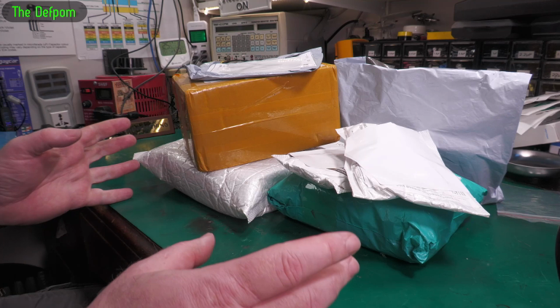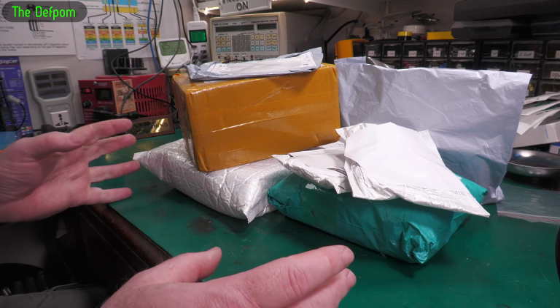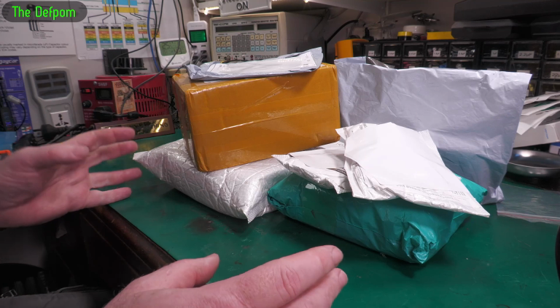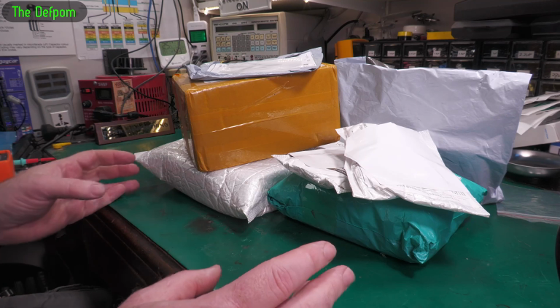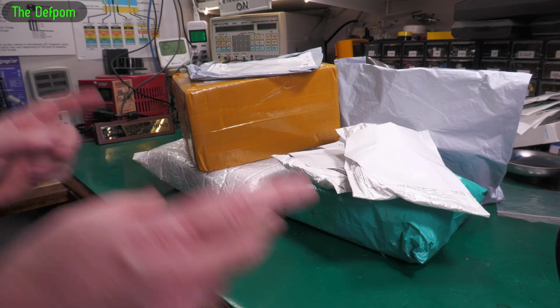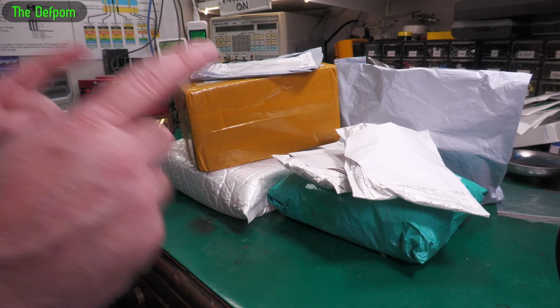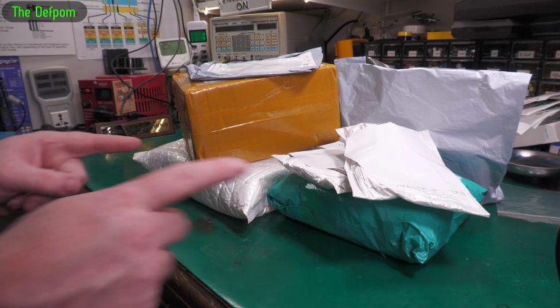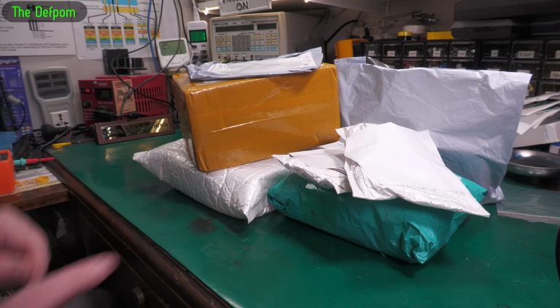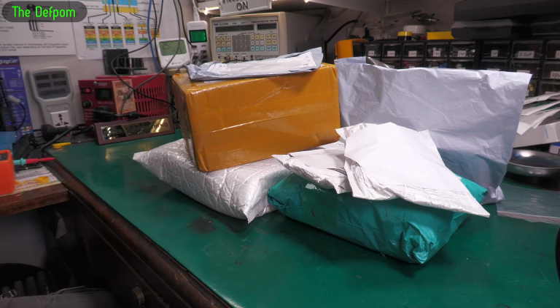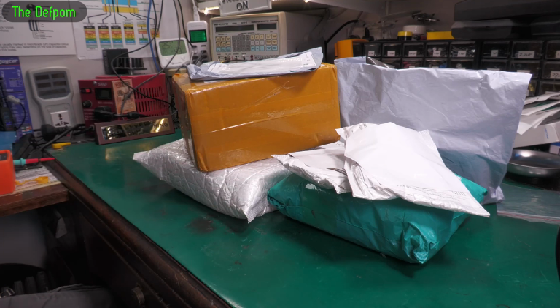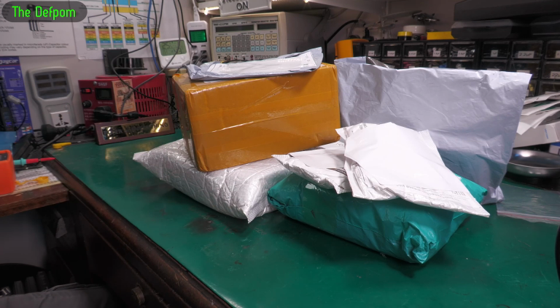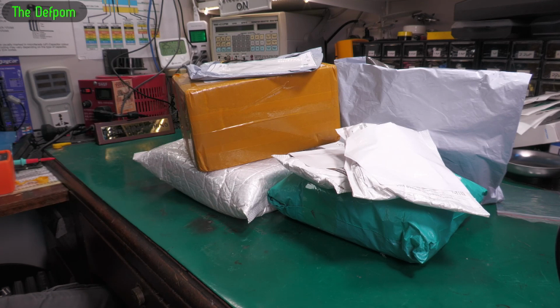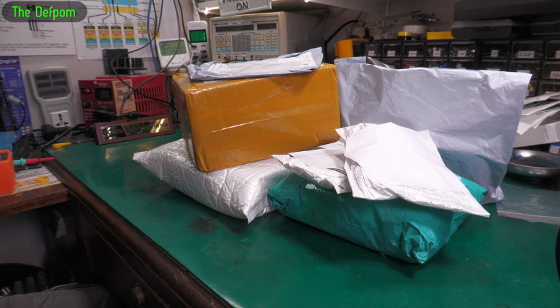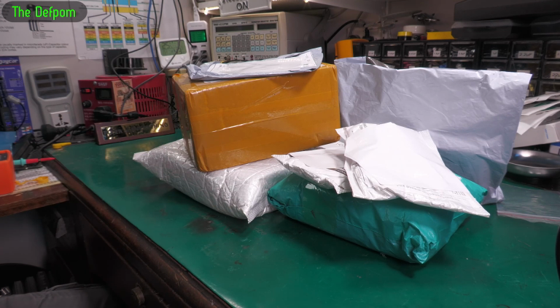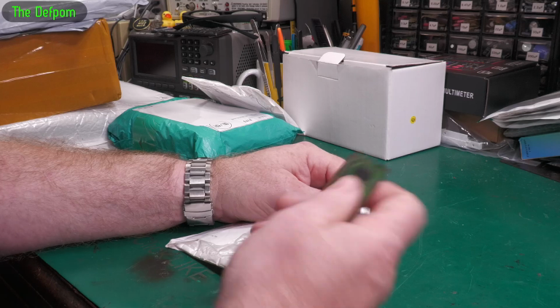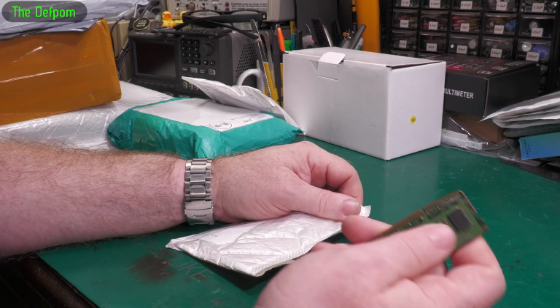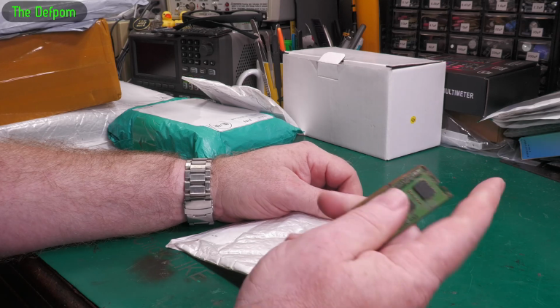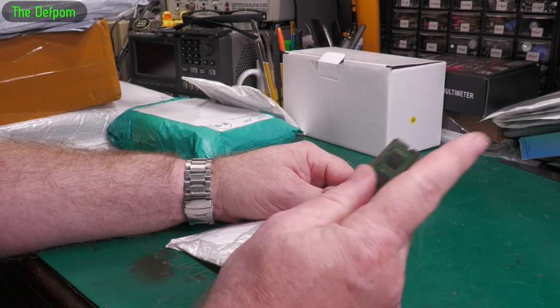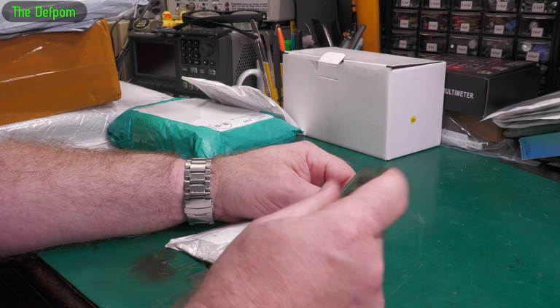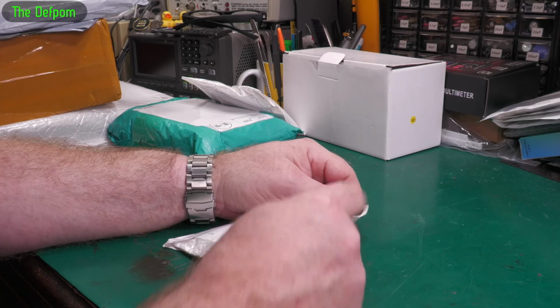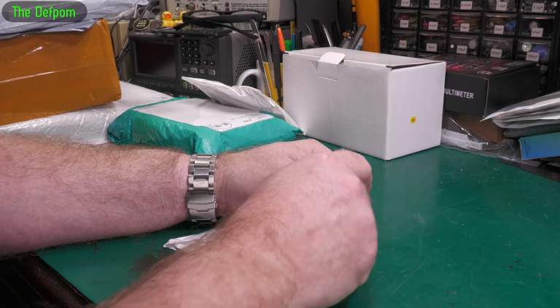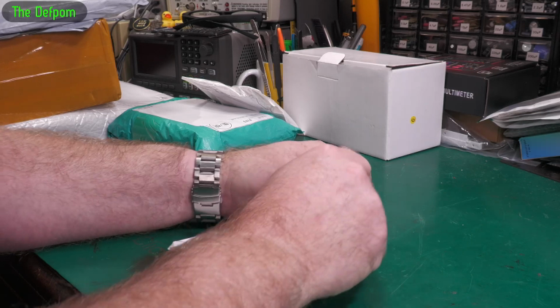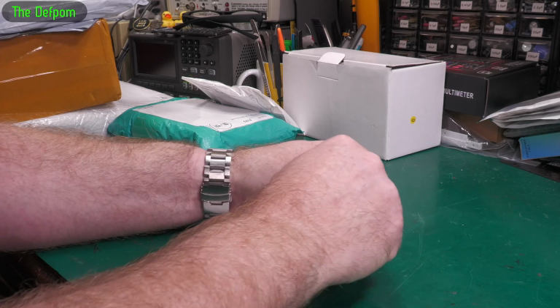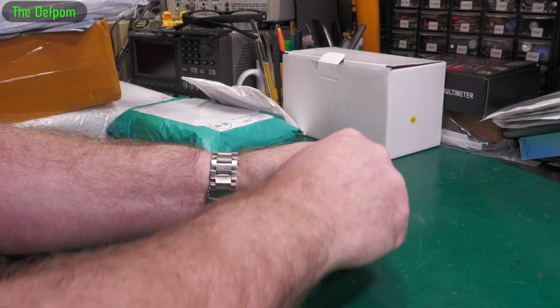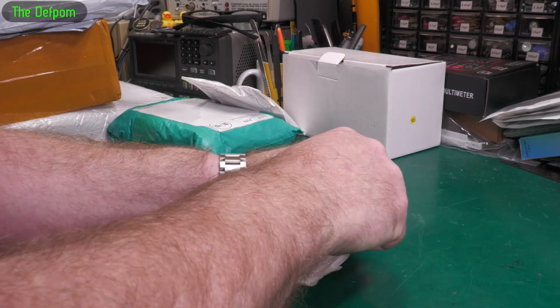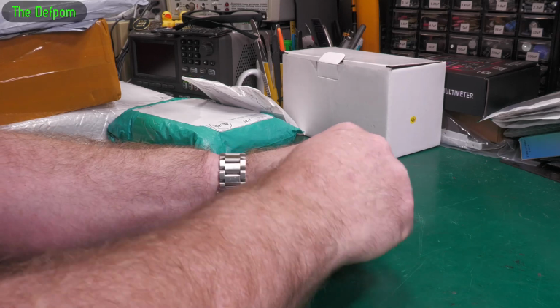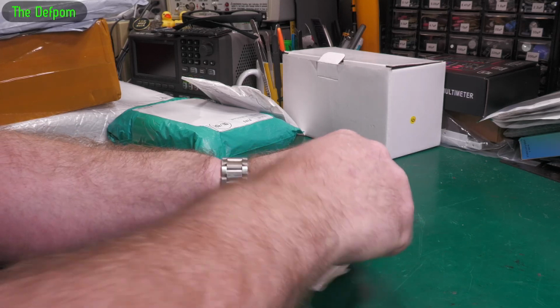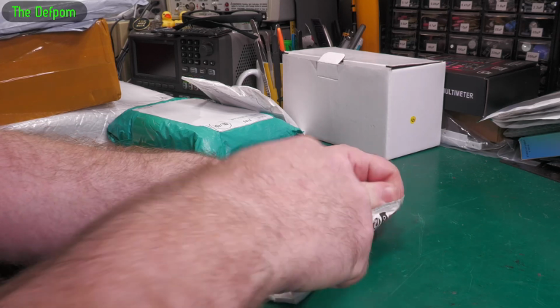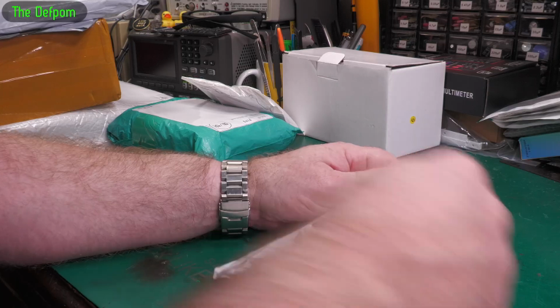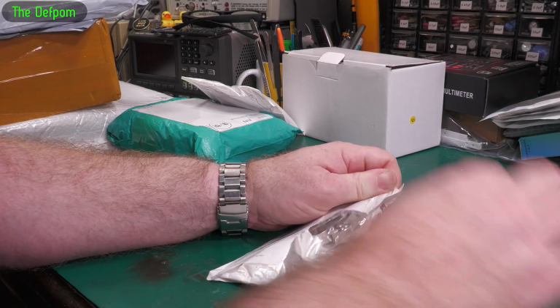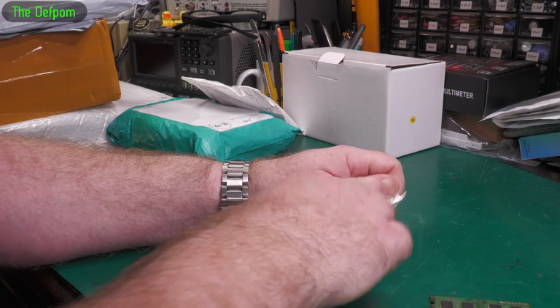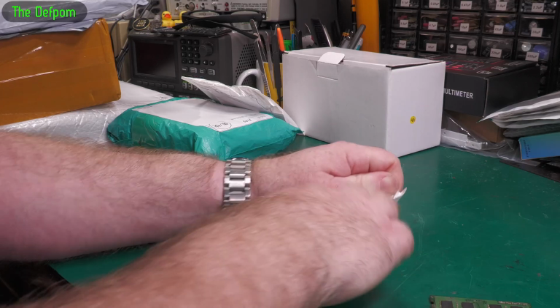All right, back time again. Let's see what's in these packages. Don't forget the links down below for things I can give you links for, as always.